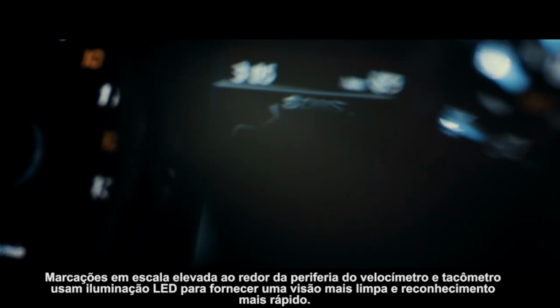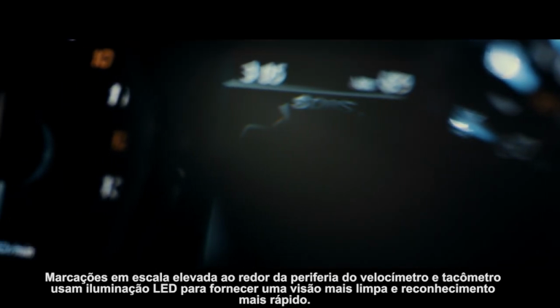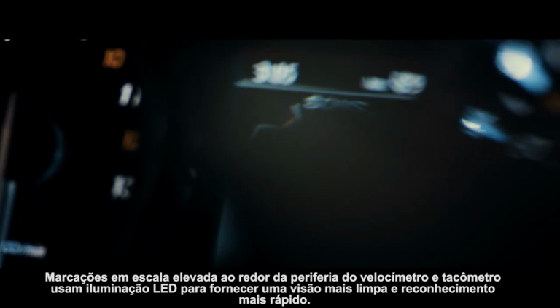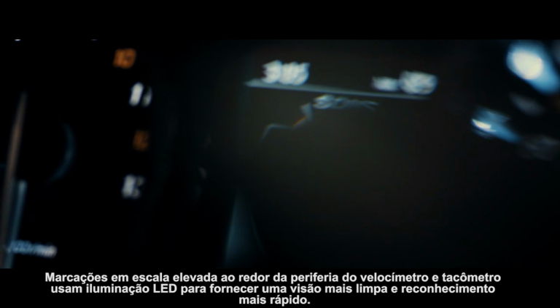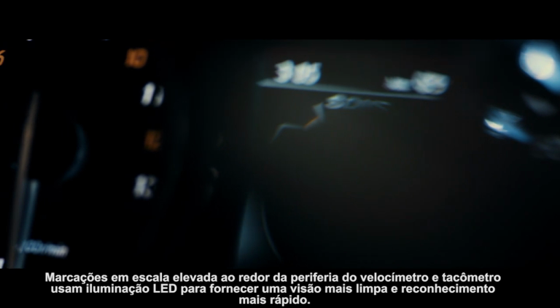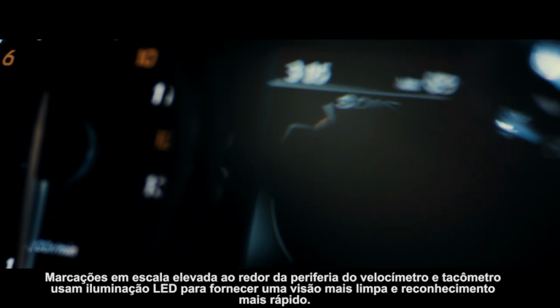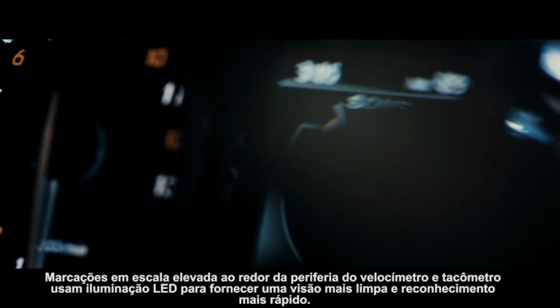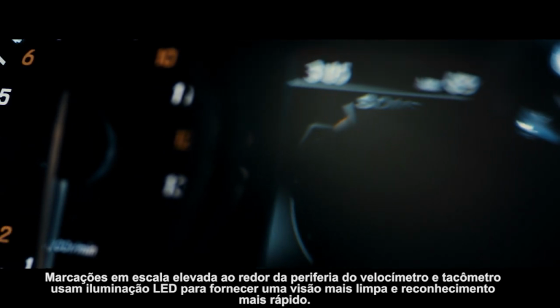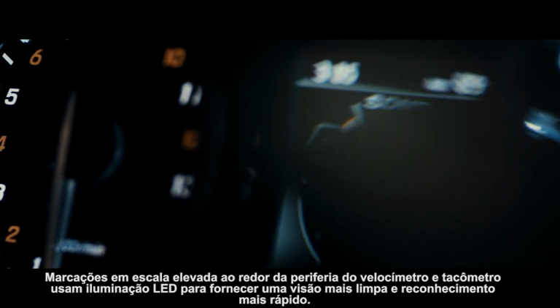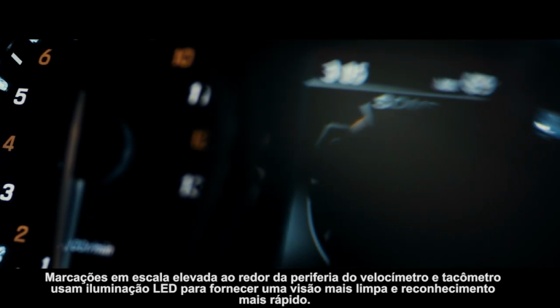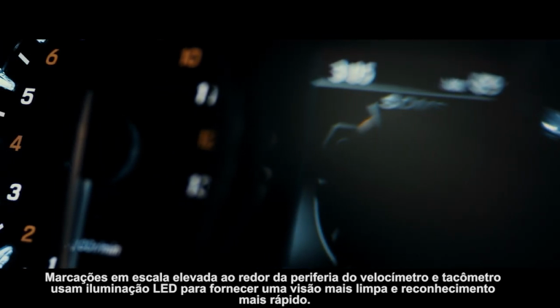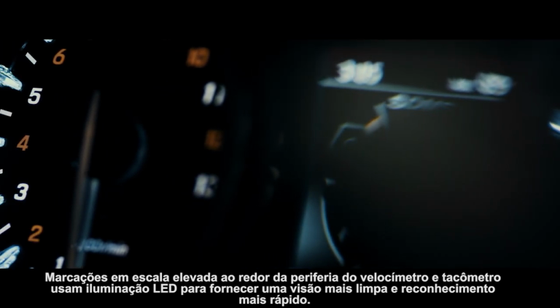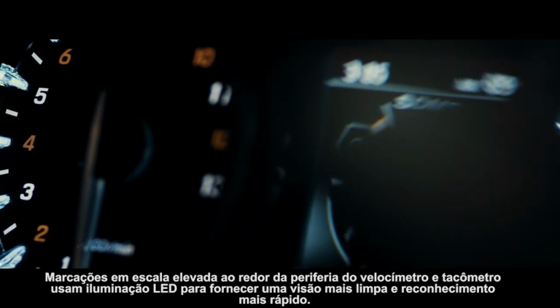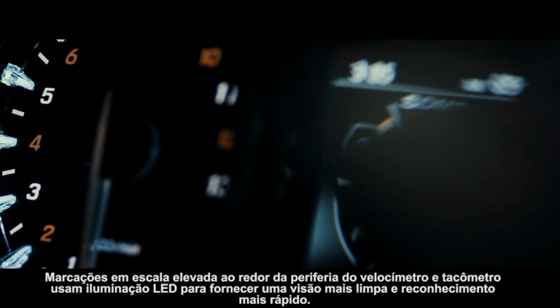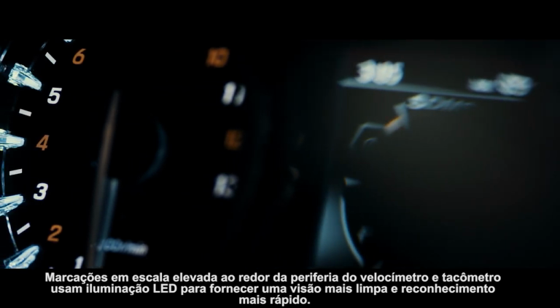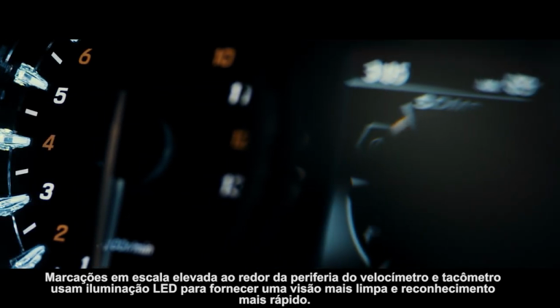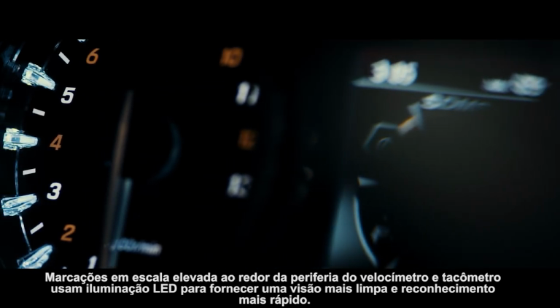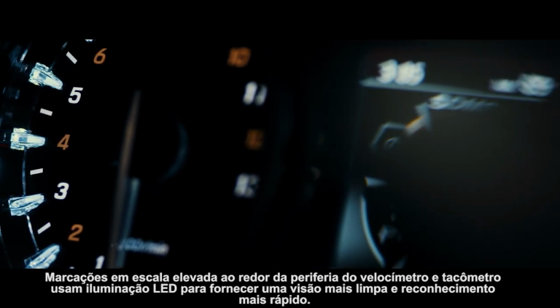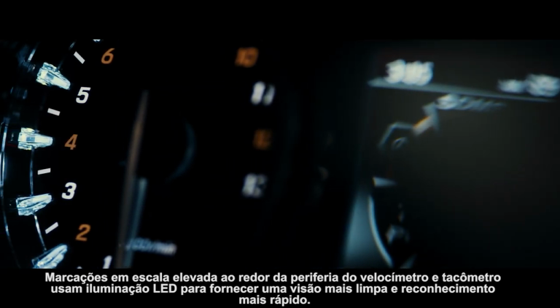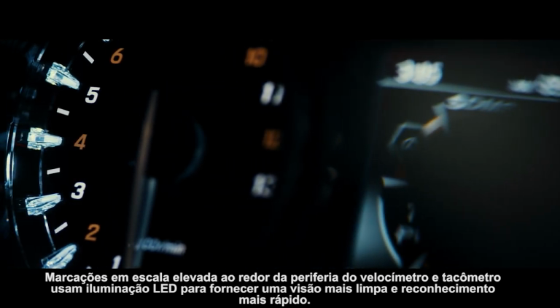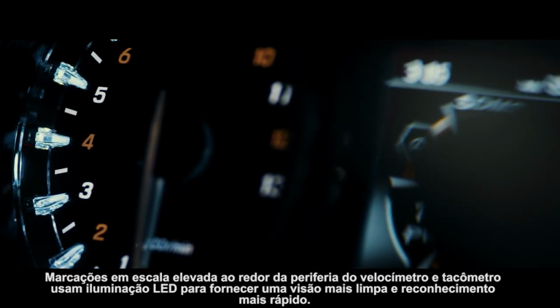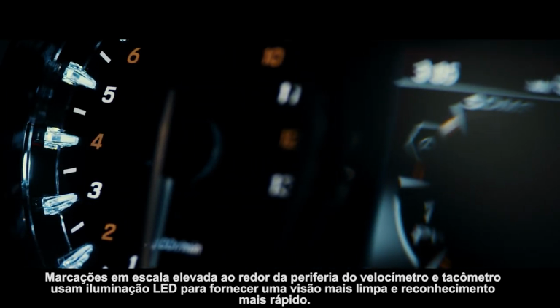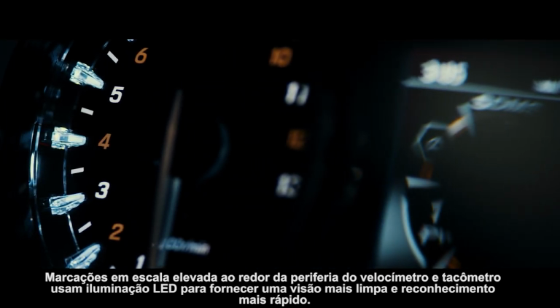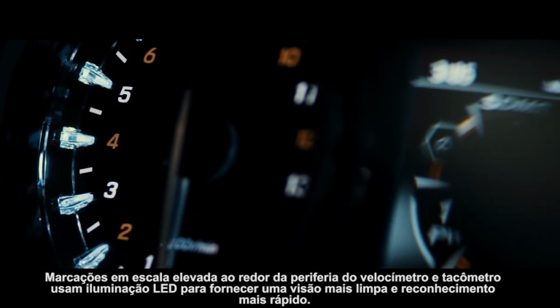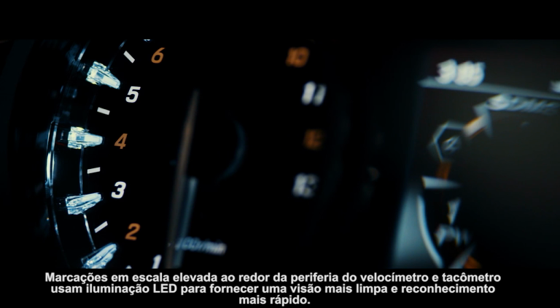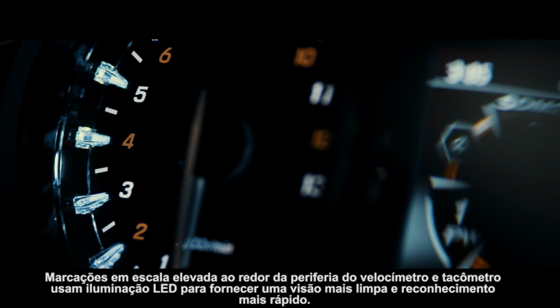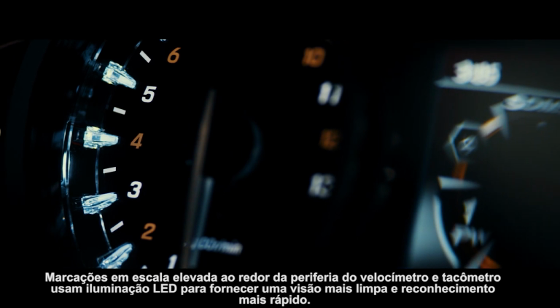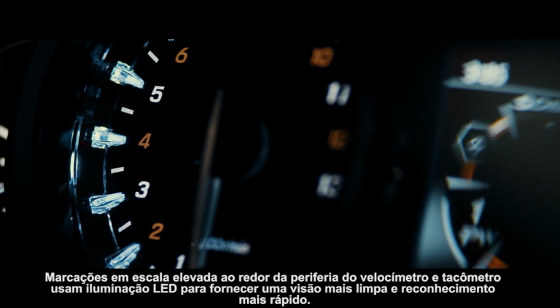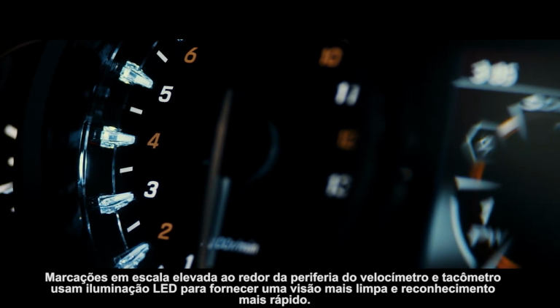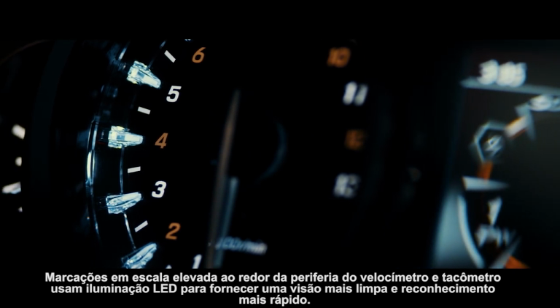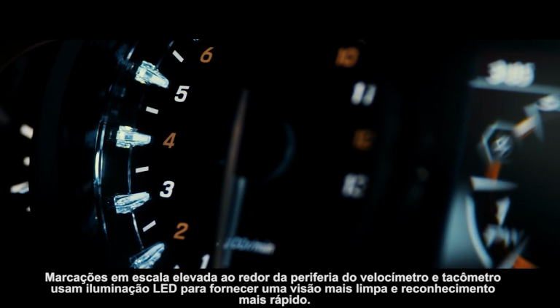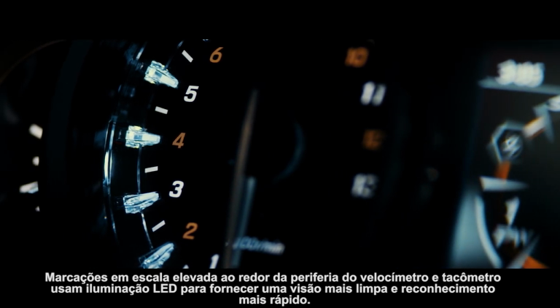Raised scale markings around the periphery of the speedometer and tachometer use LED lighting to provide a clearer view and faster recognition.